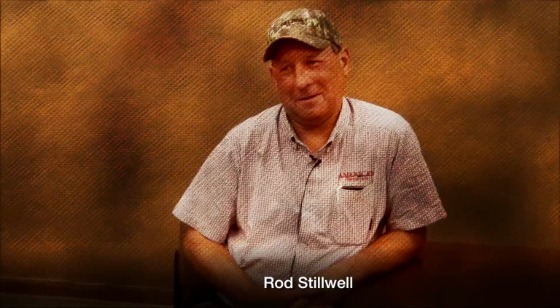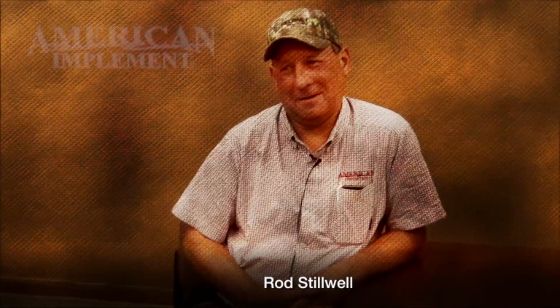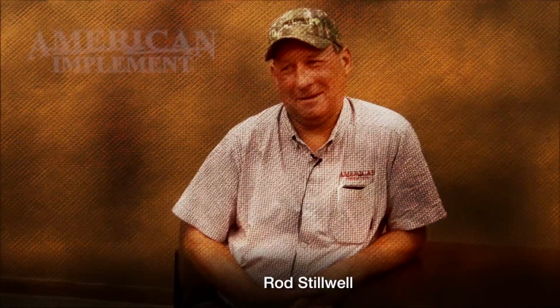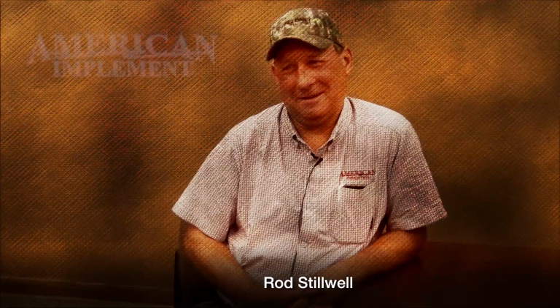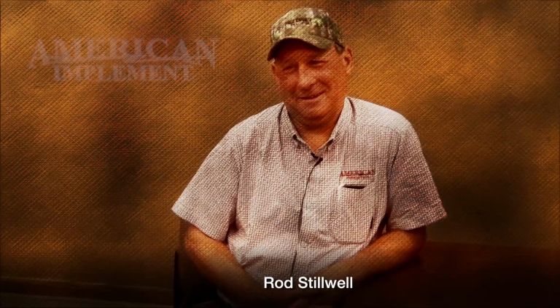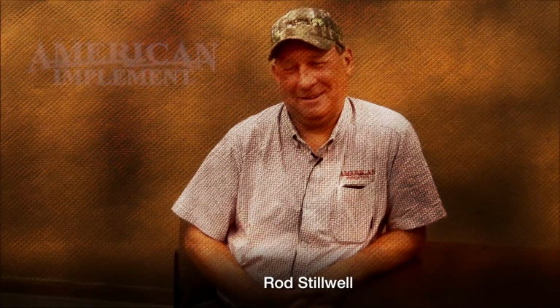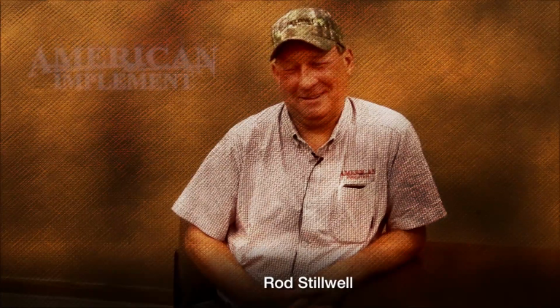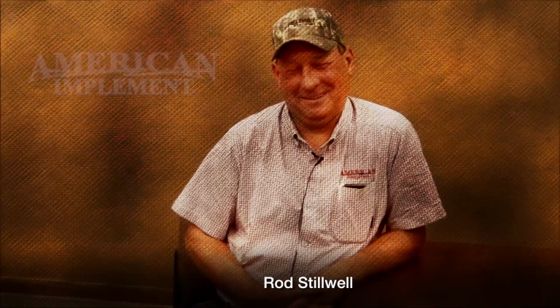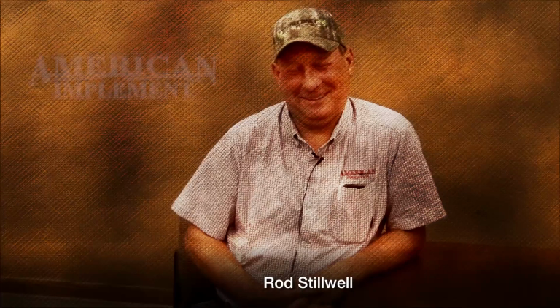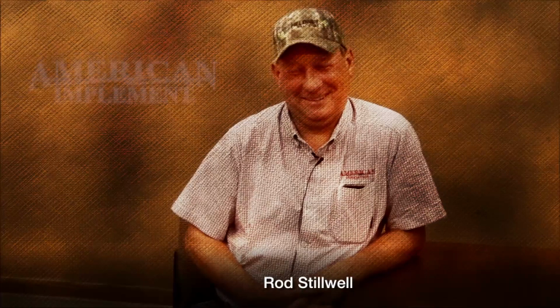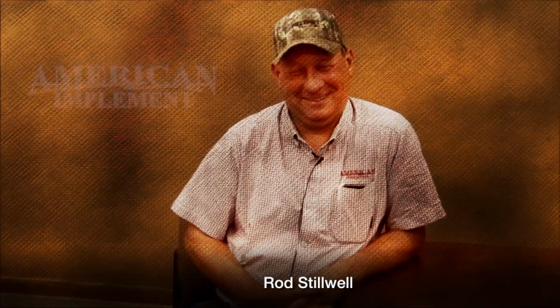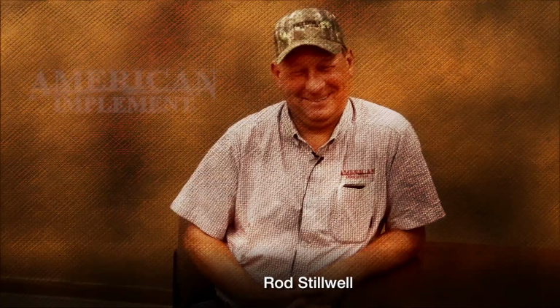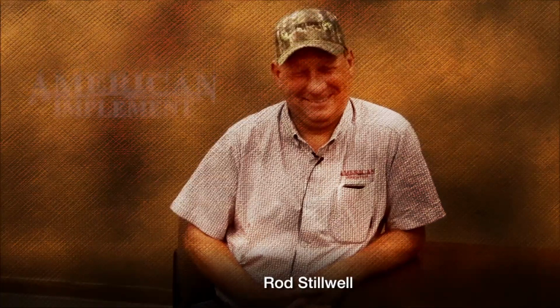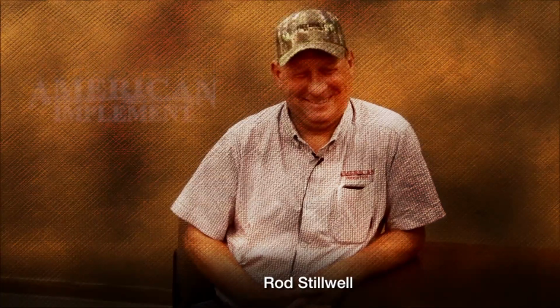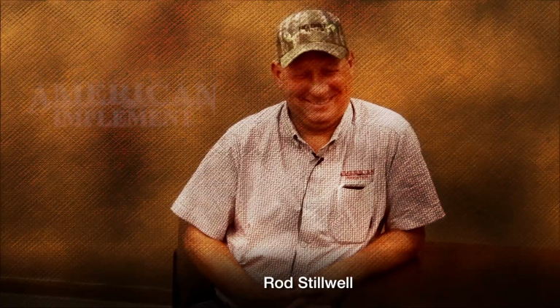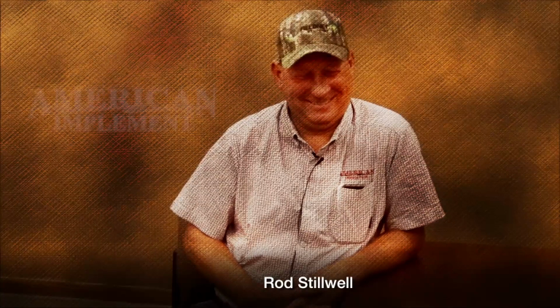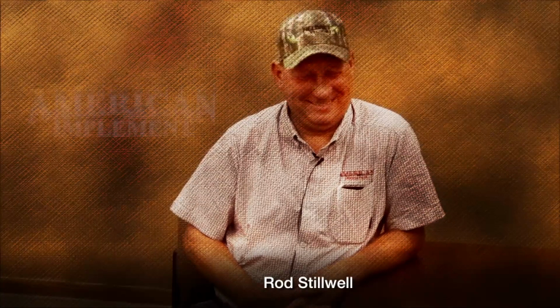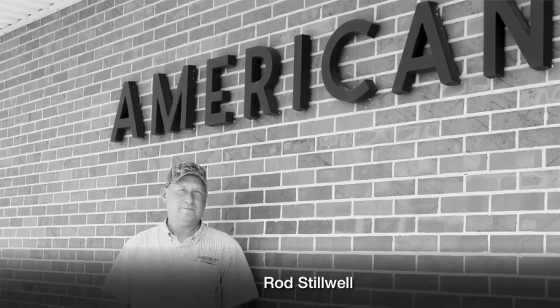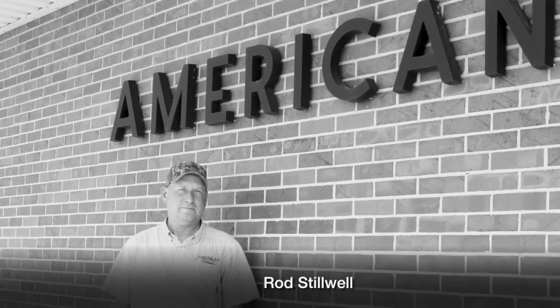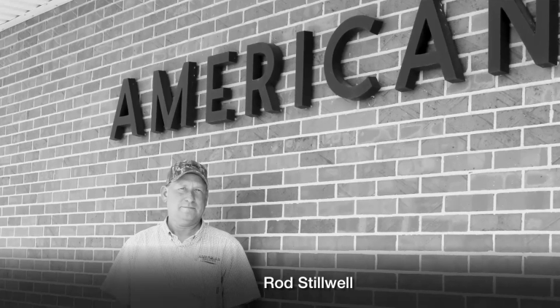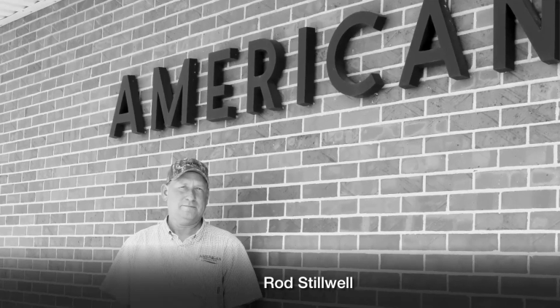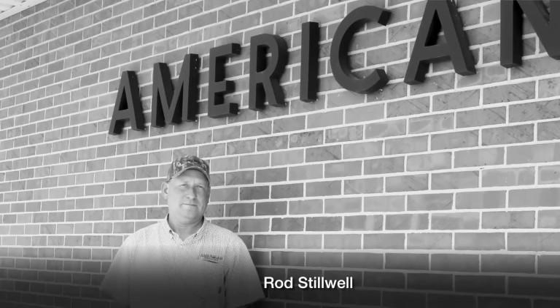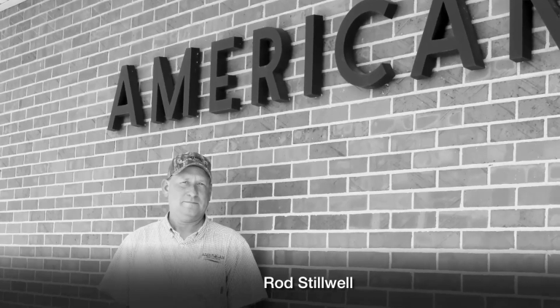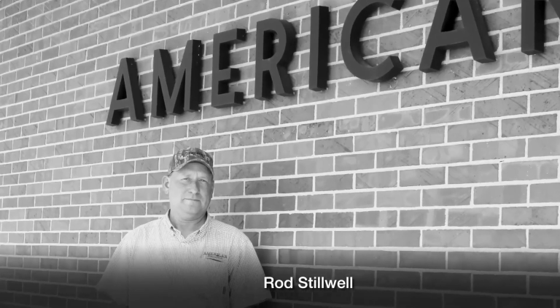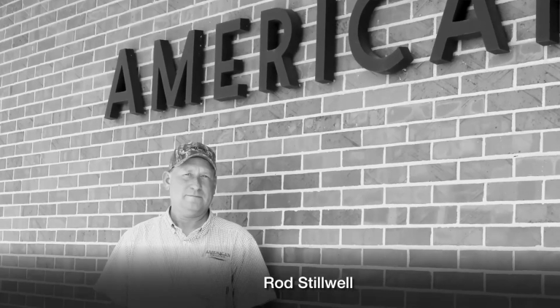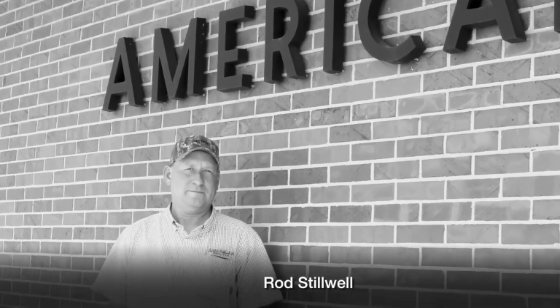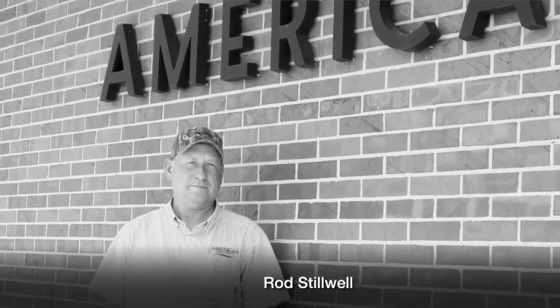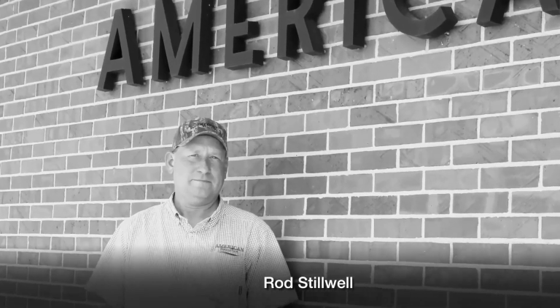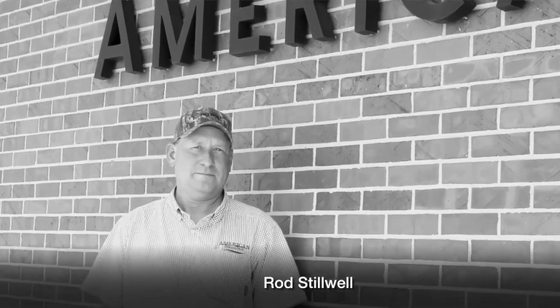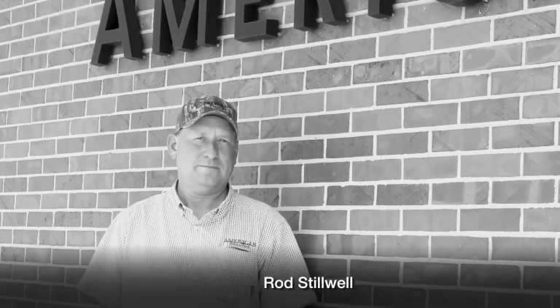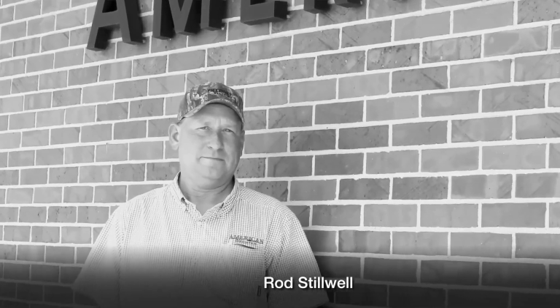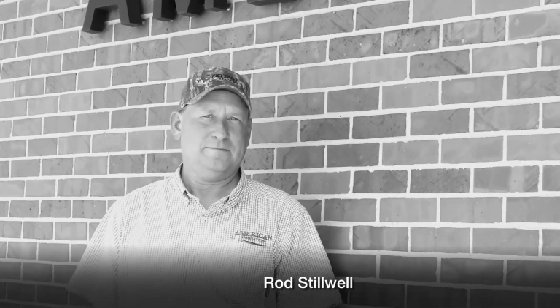I'm Rob Stilwell with American Irrigation in Garden City, Kansas. We've been the Zimmatic dealer here since the year 2000.